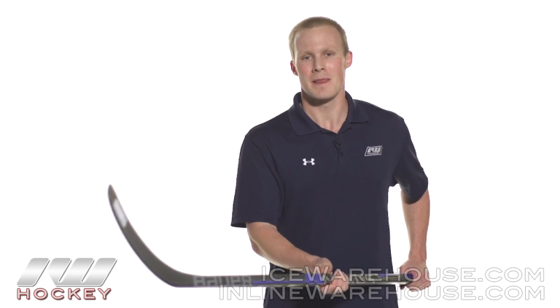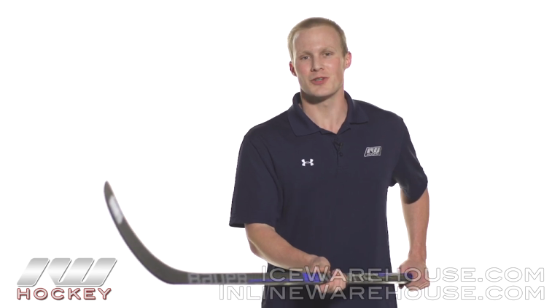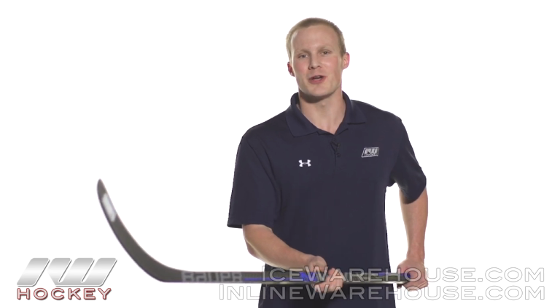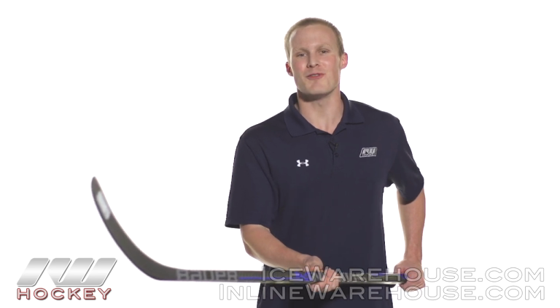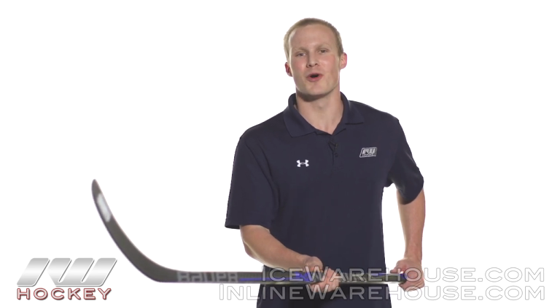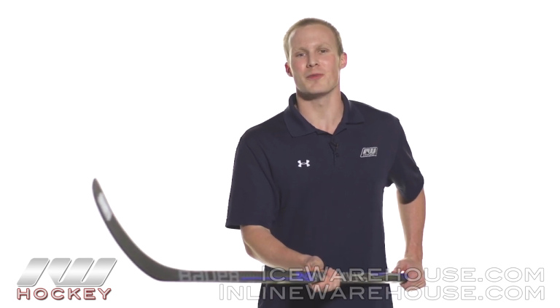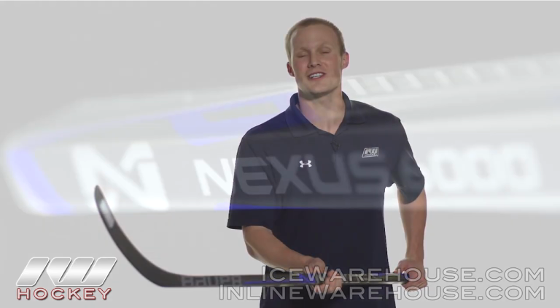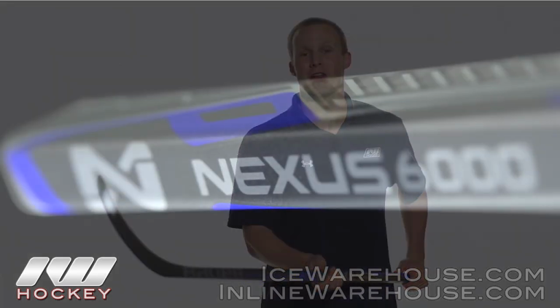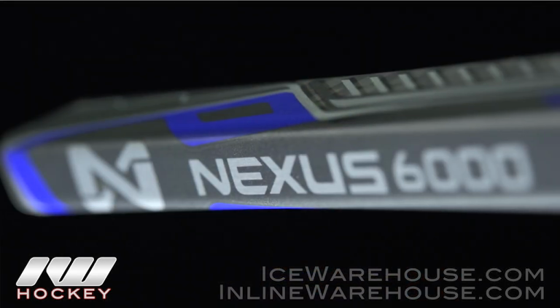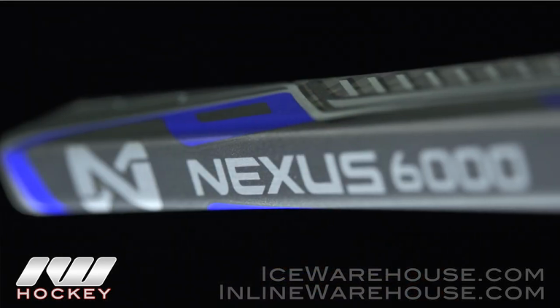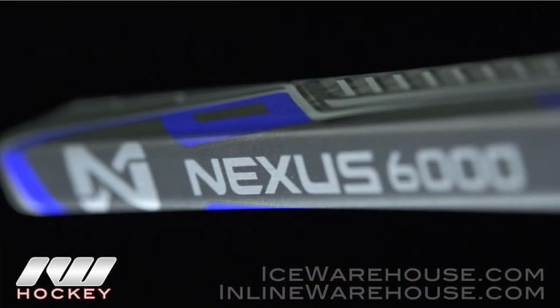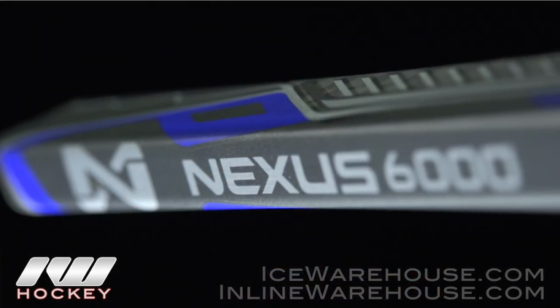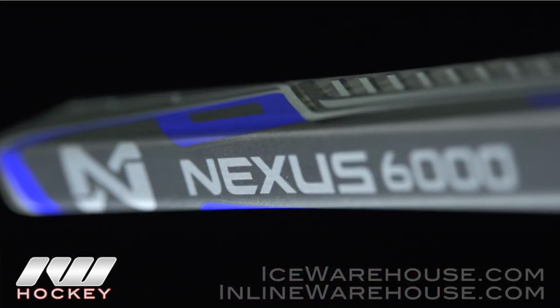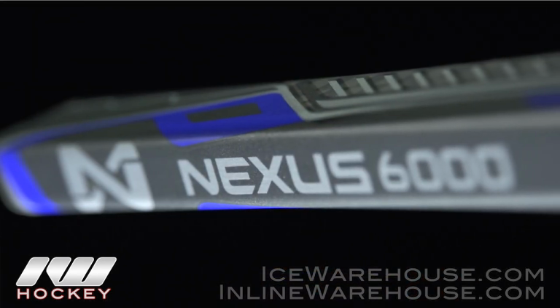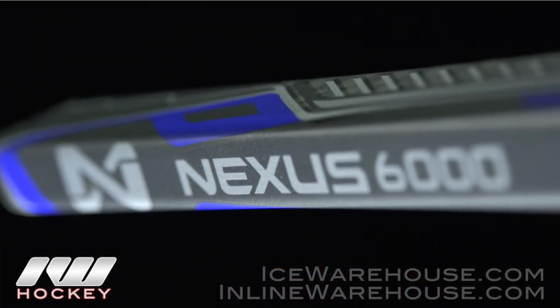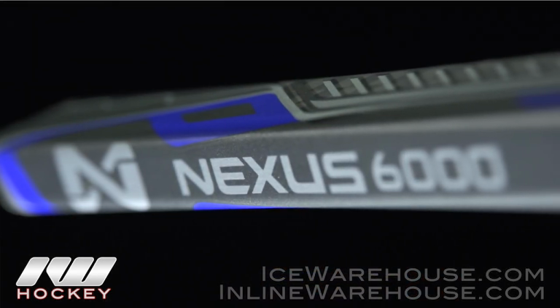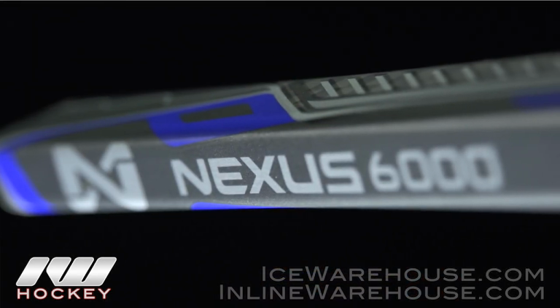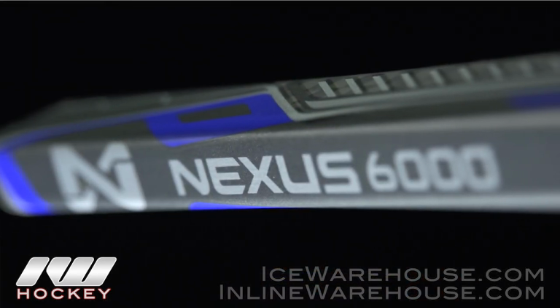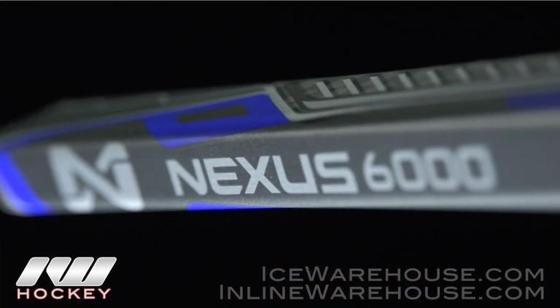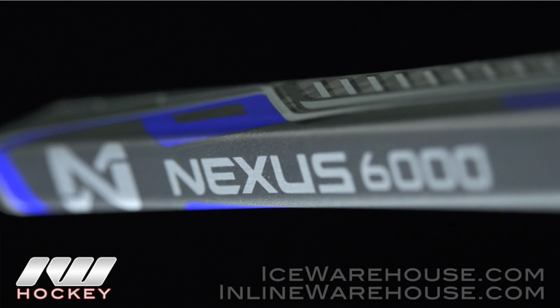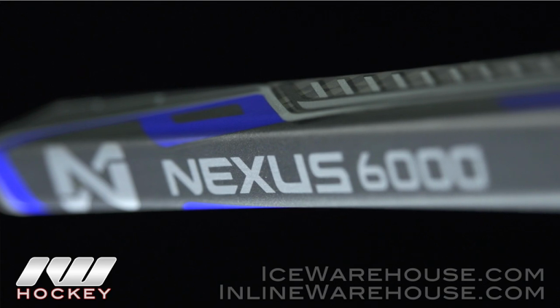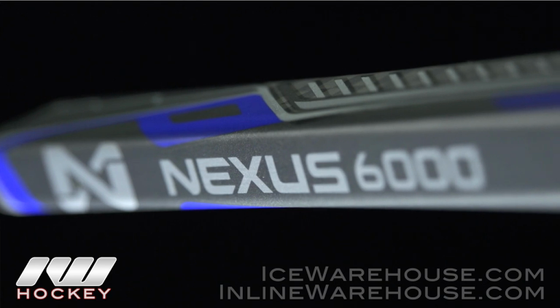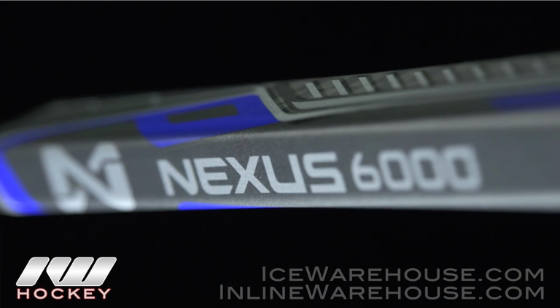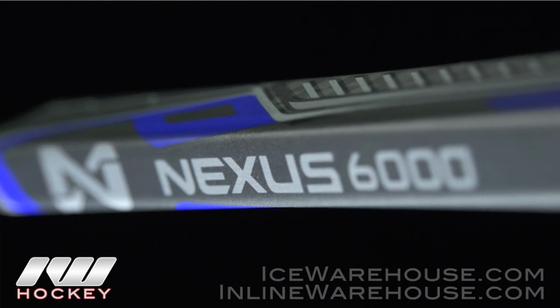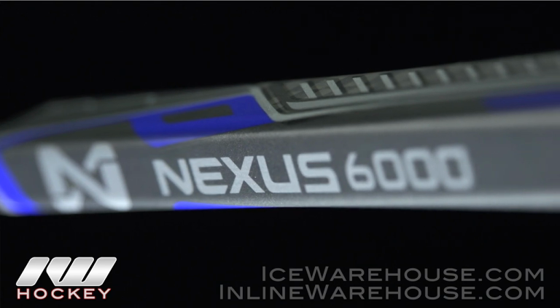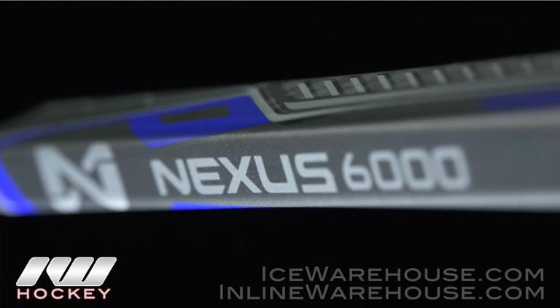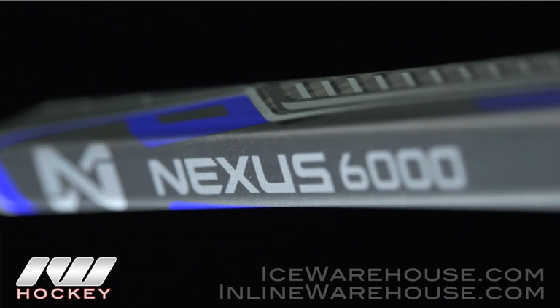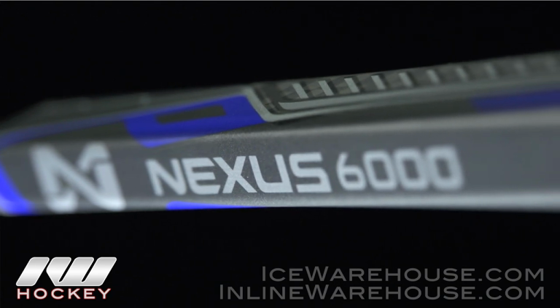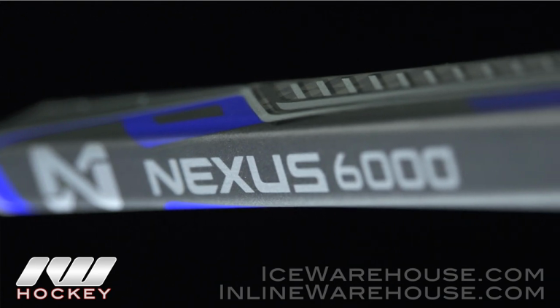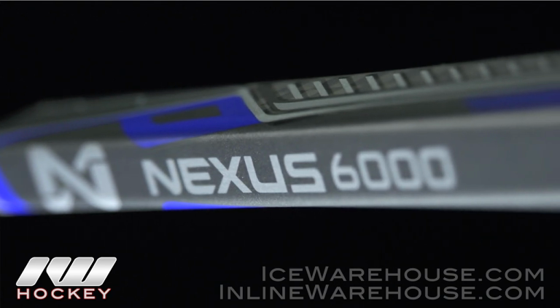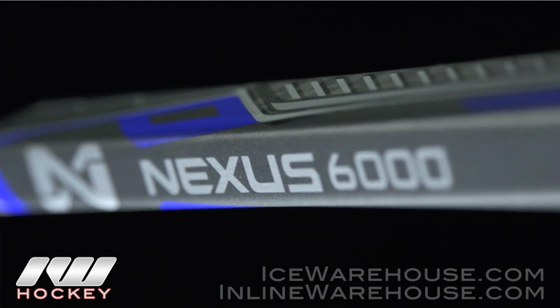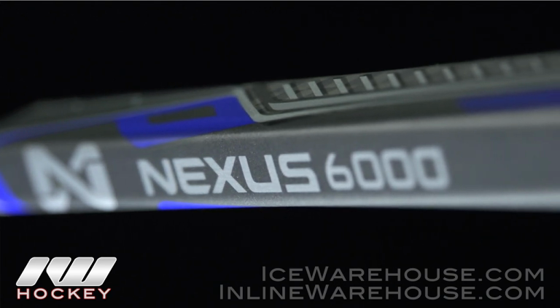For even more information on the Bauer Nexus 6000 hockey stick, be sure to check it out at inlineandicewarehouse.com.